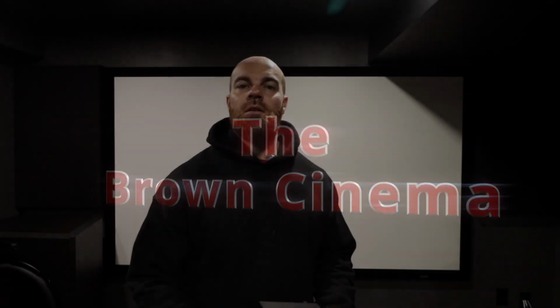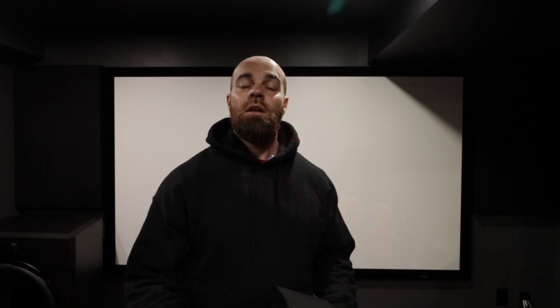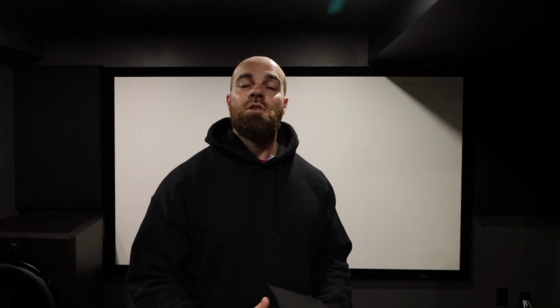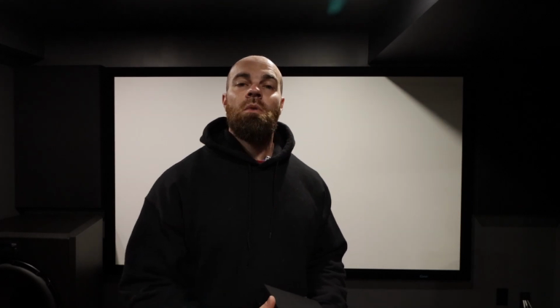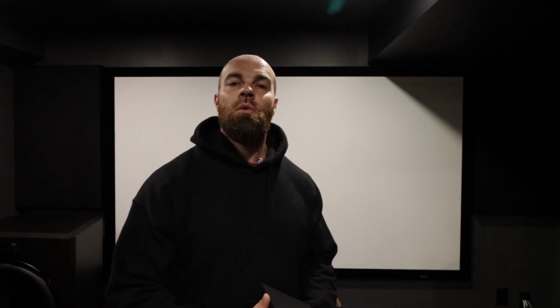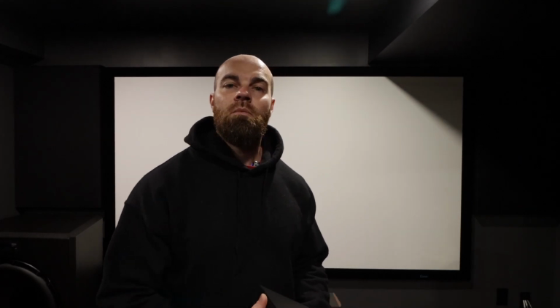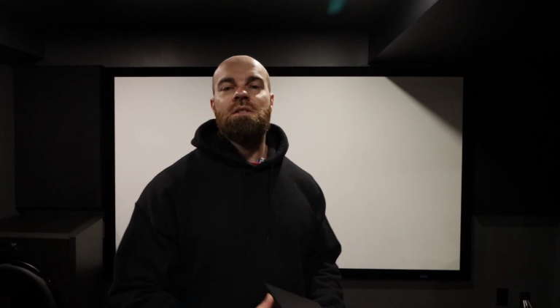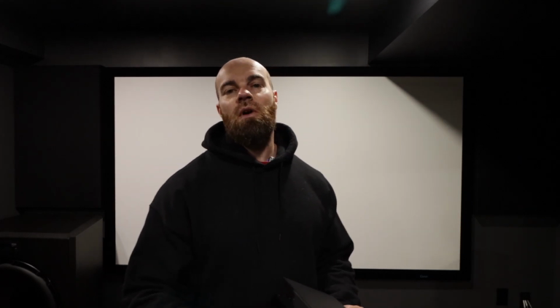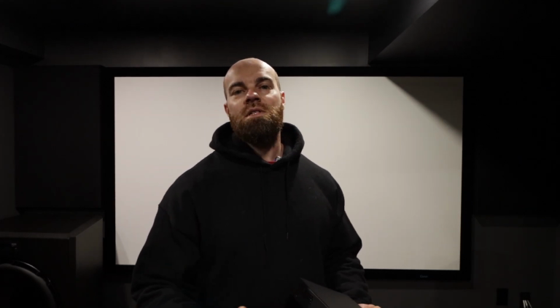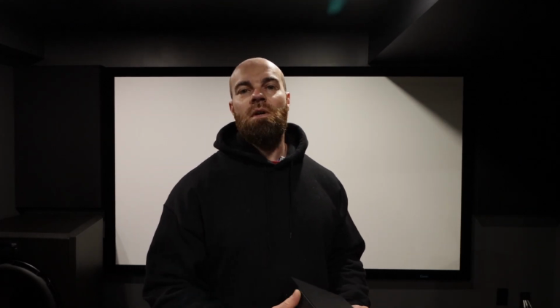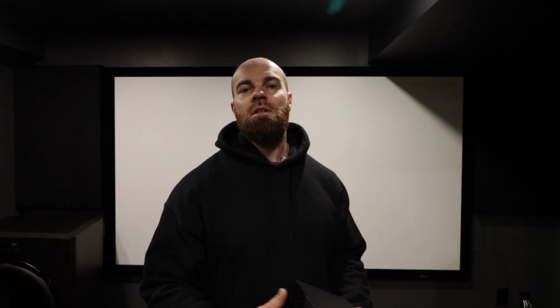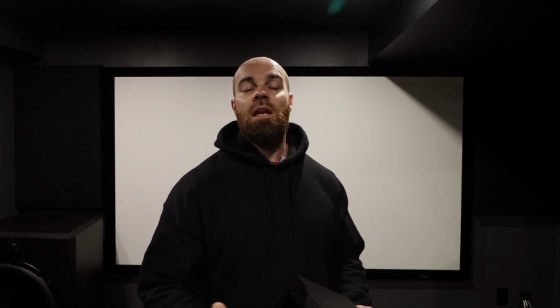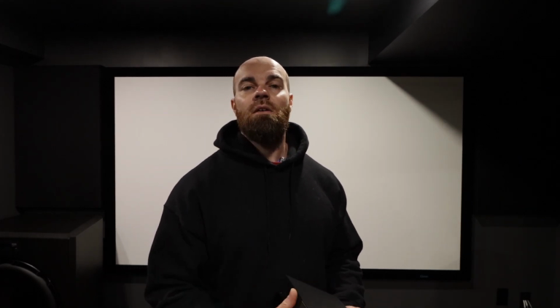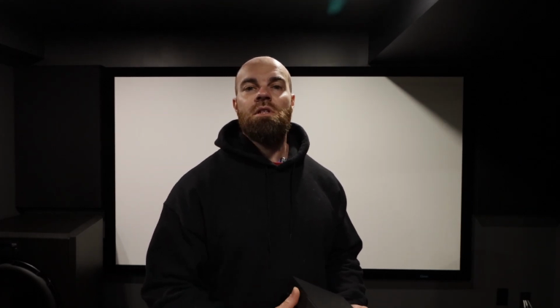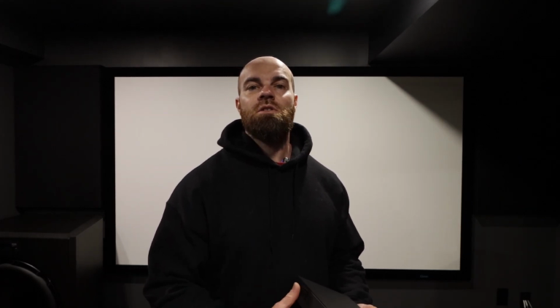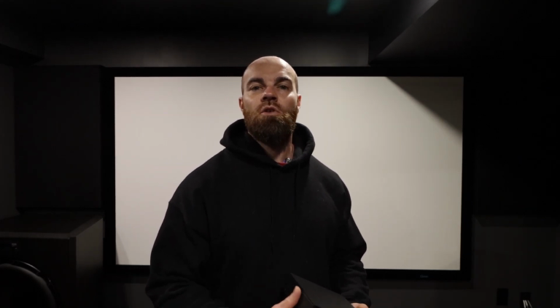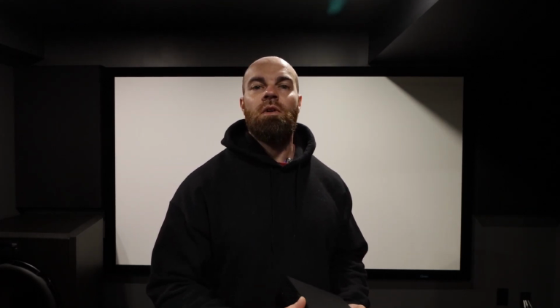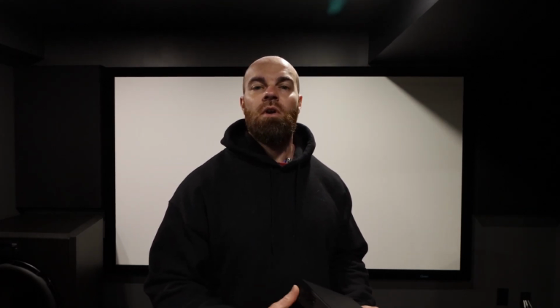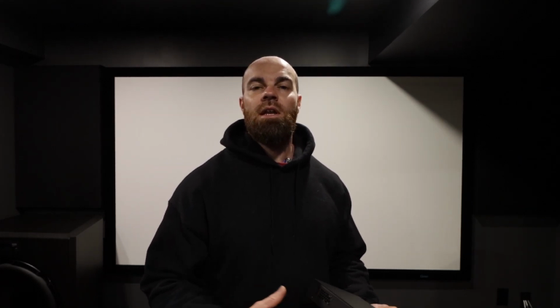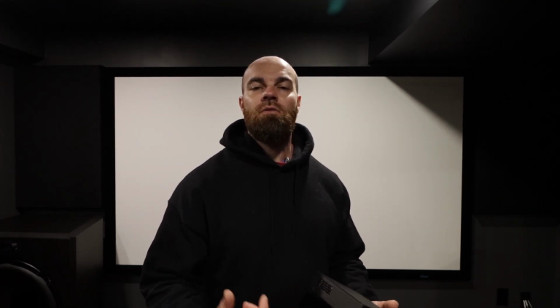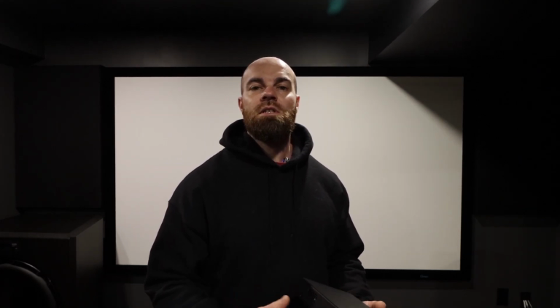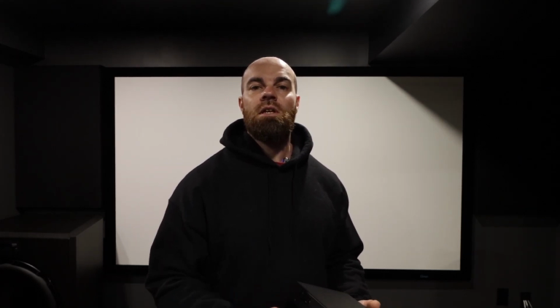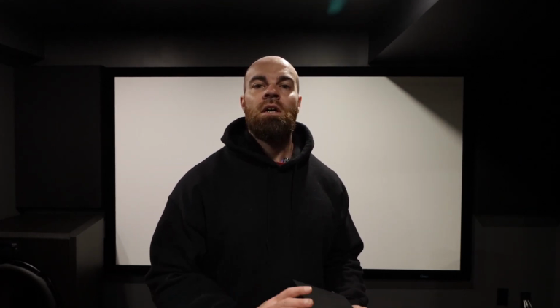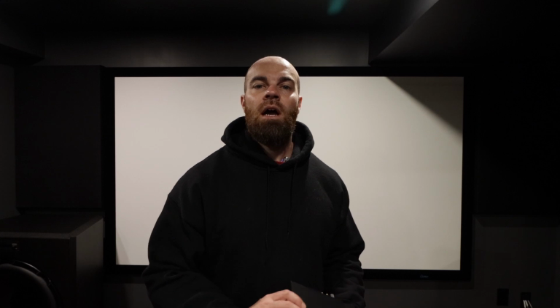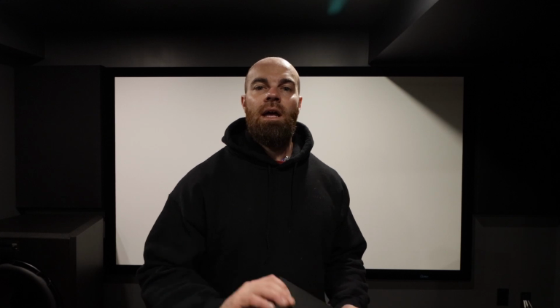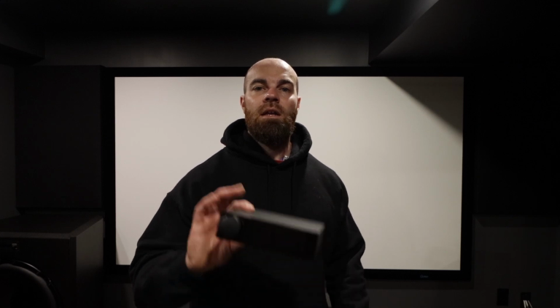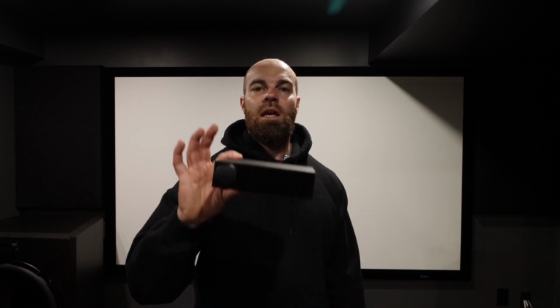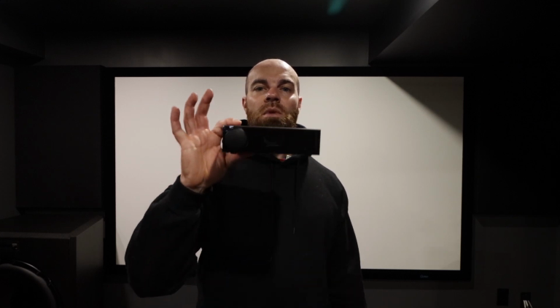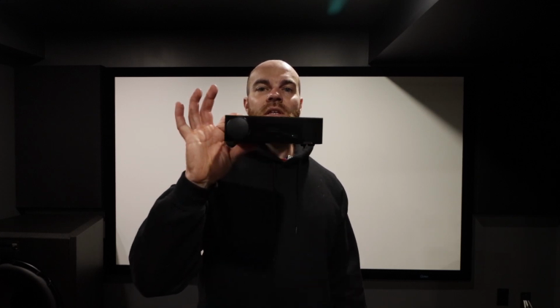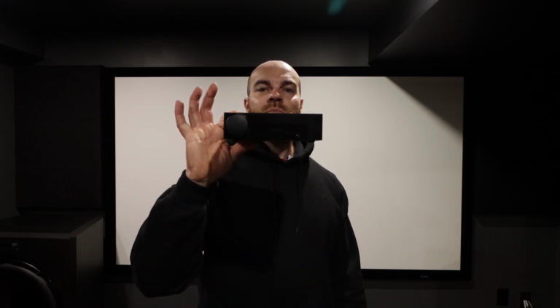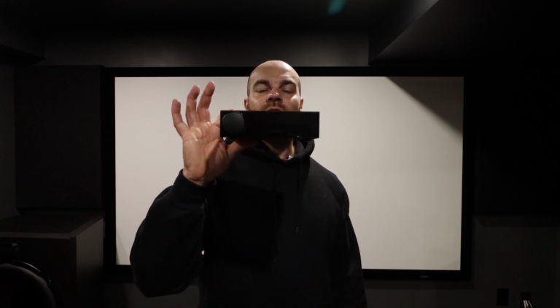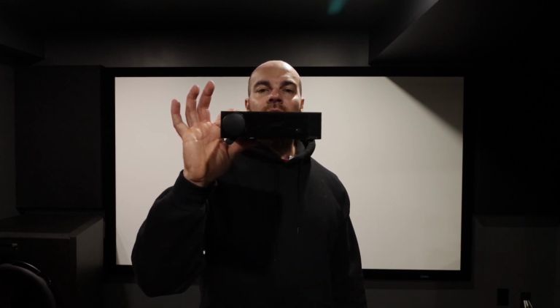Hey YouTube, welcome back to the Brown Cinema. Today I'd just like to show you an upgrade that I did recently. I added in a mini DSP Flex.